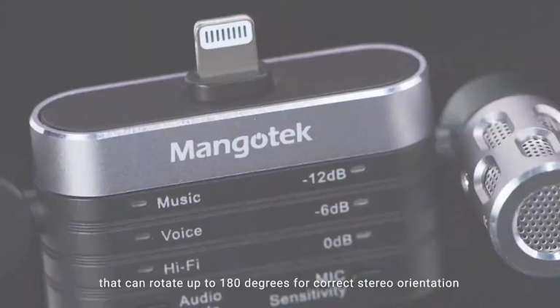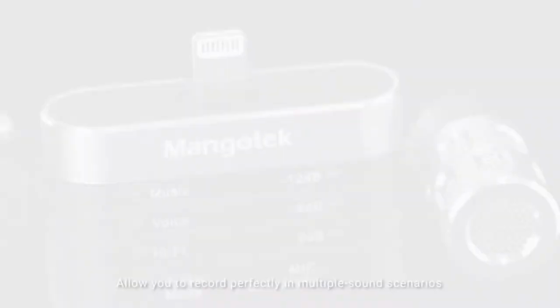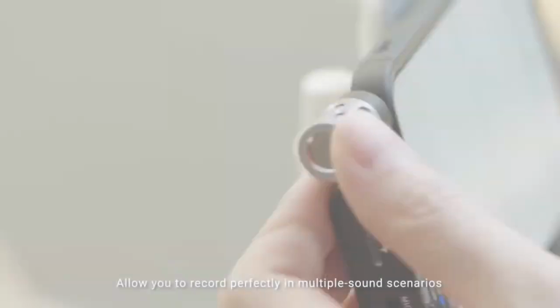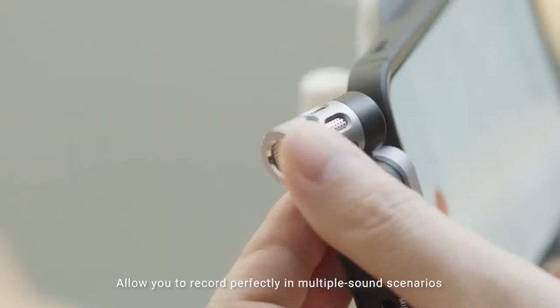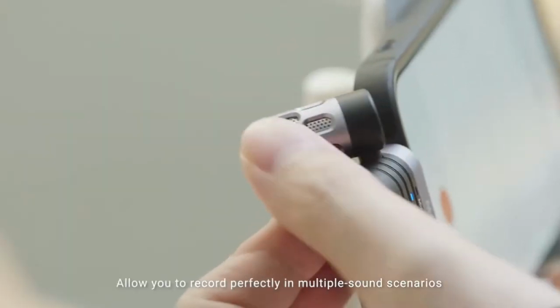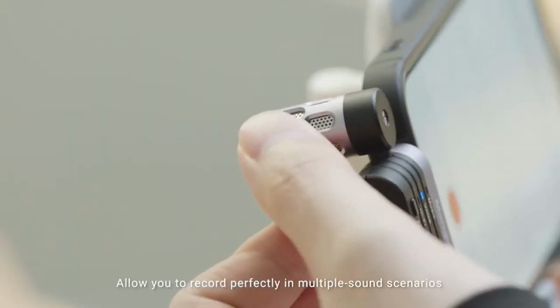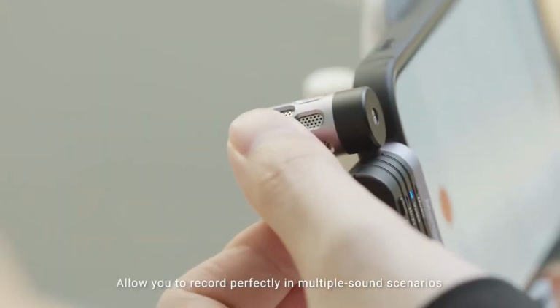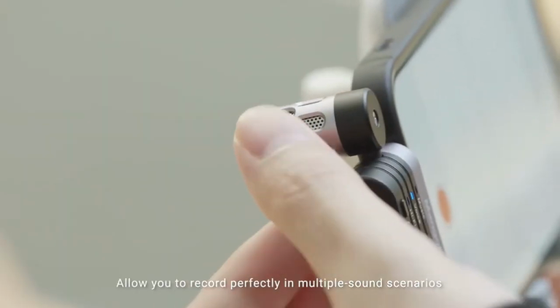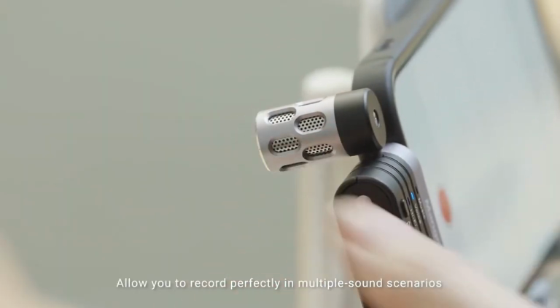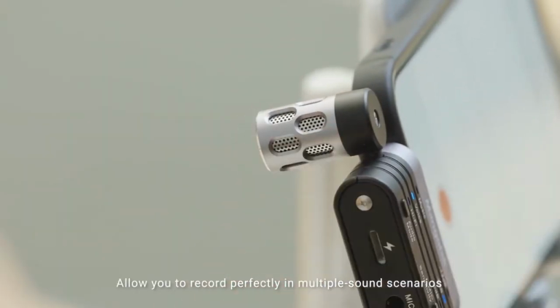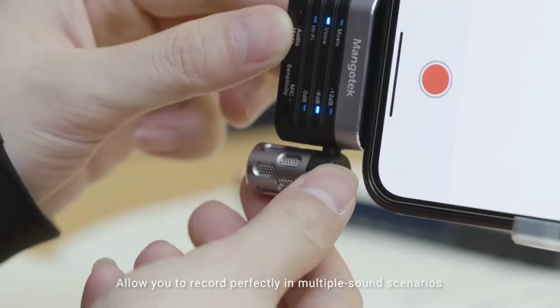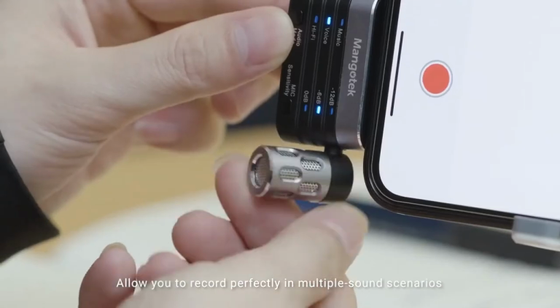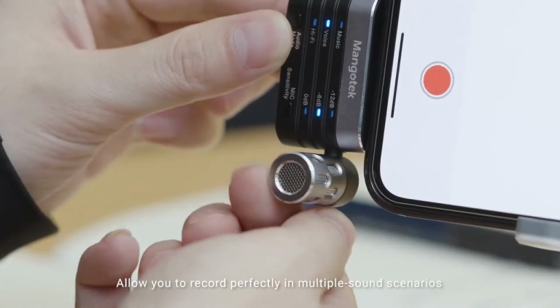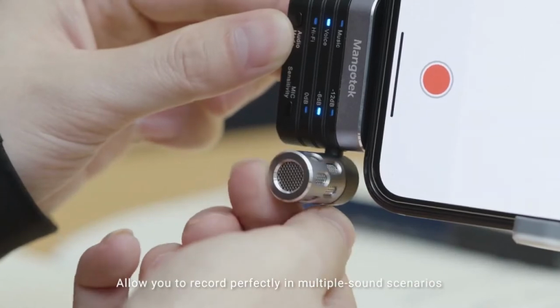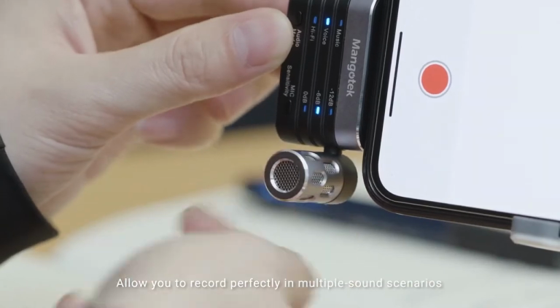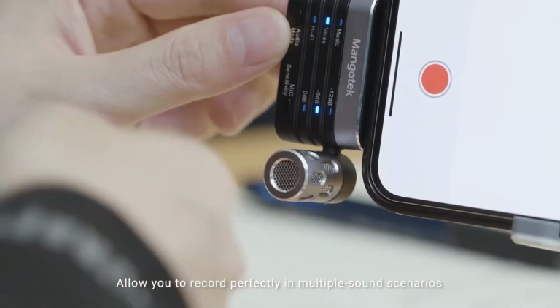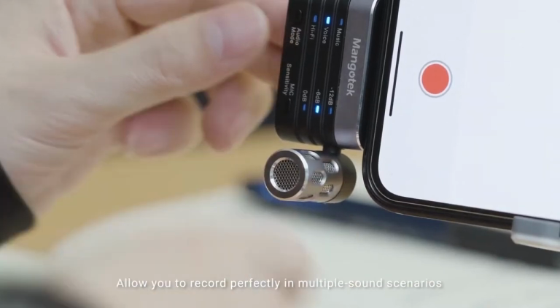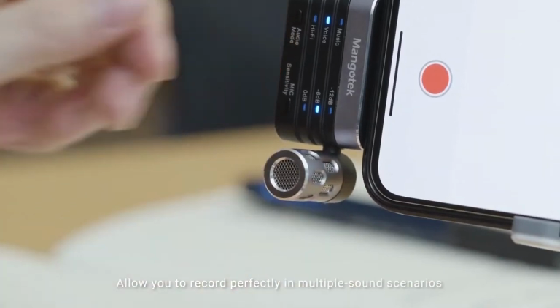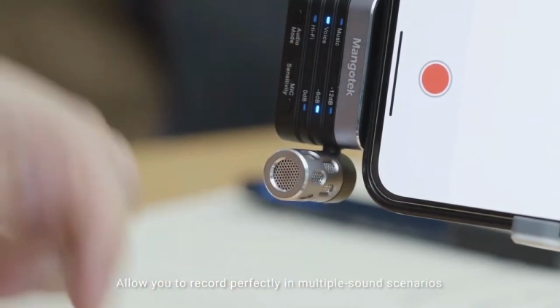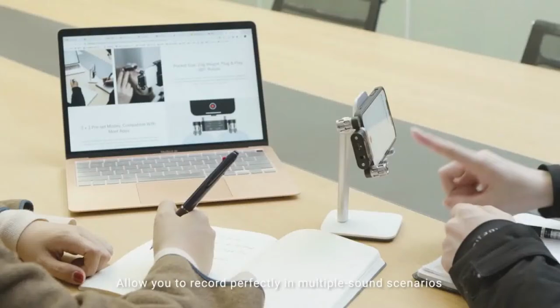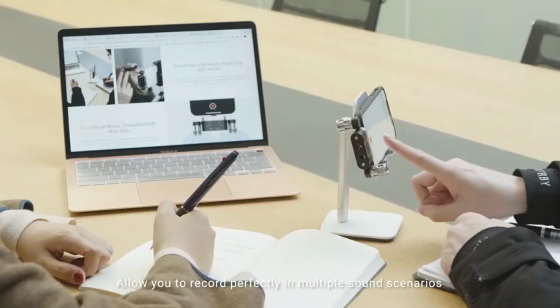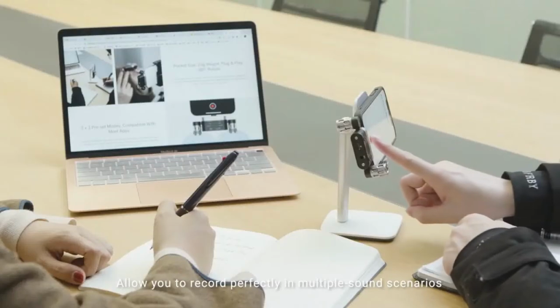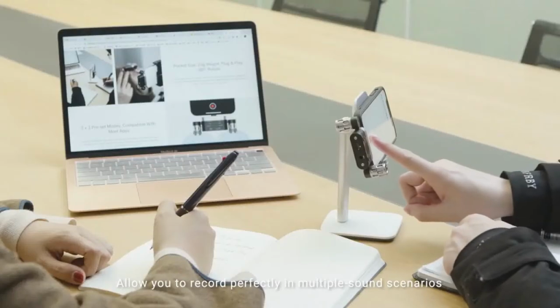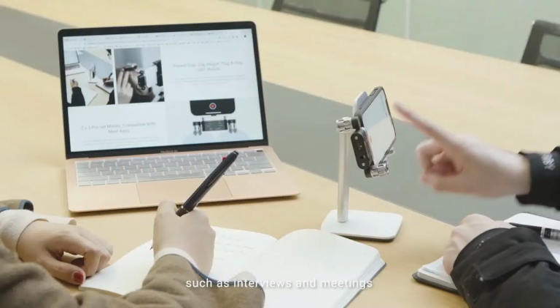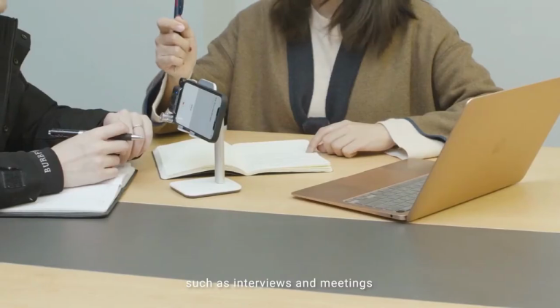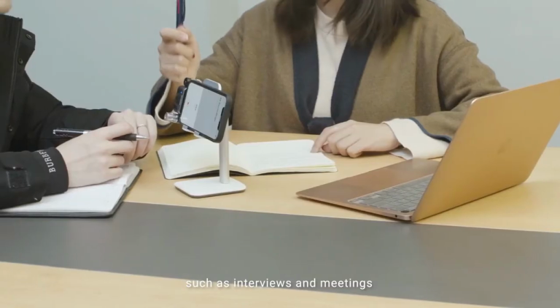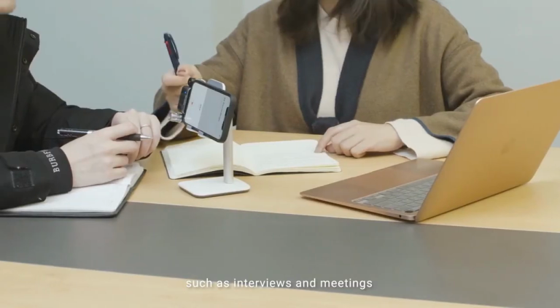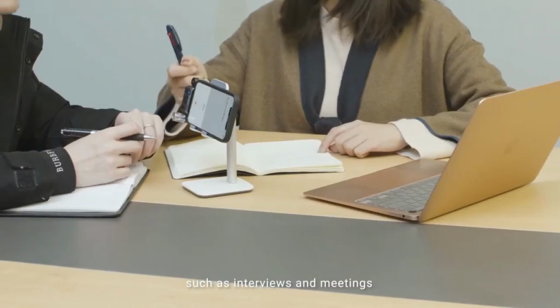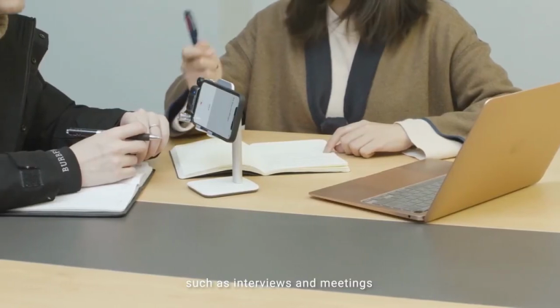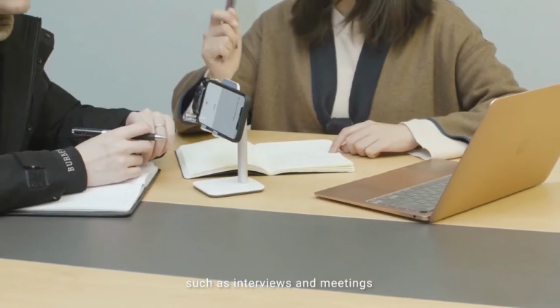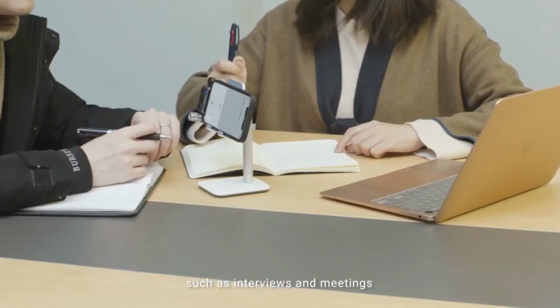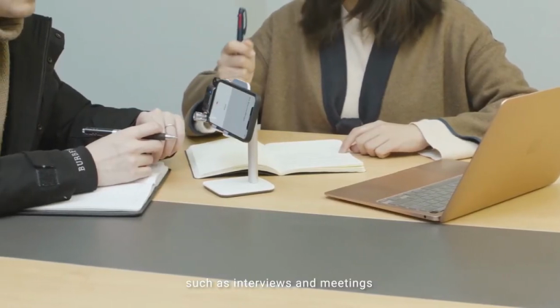This allows you to record perfectly in multiple sound scenarios, such as interviews and meetings.